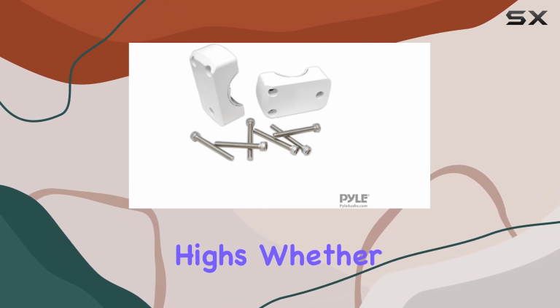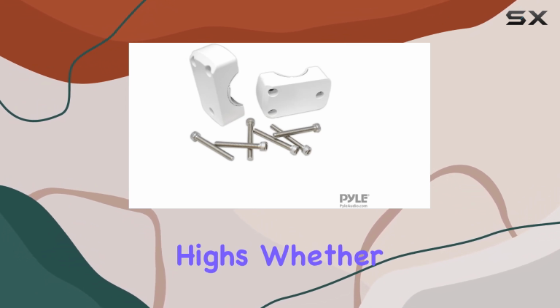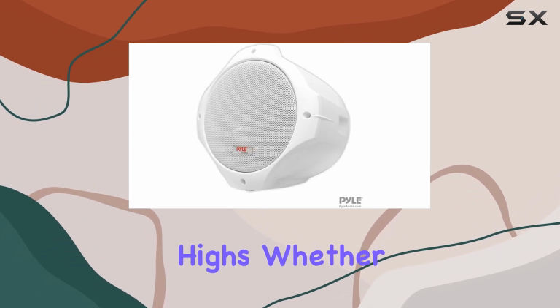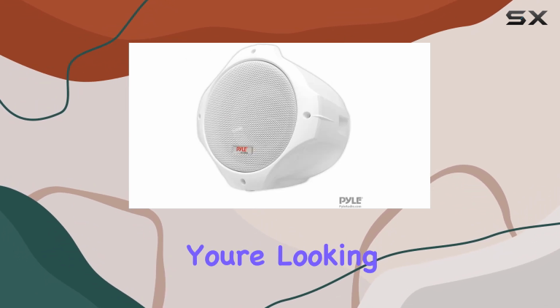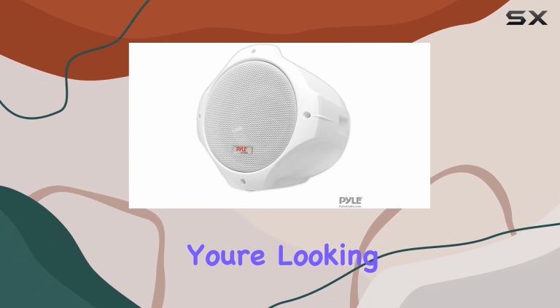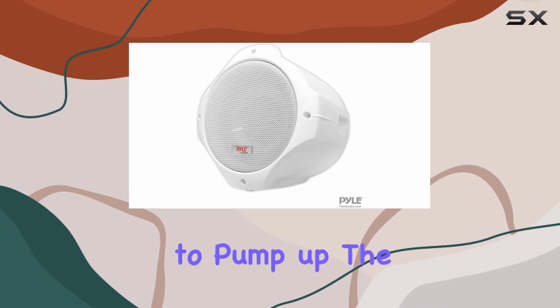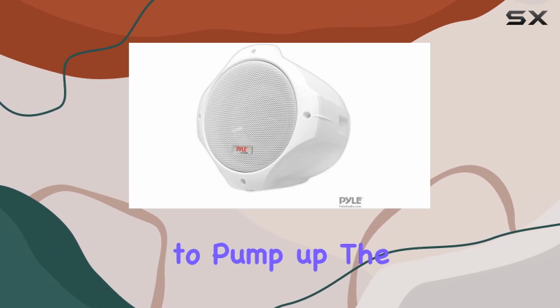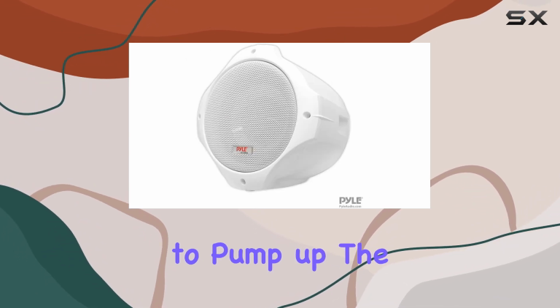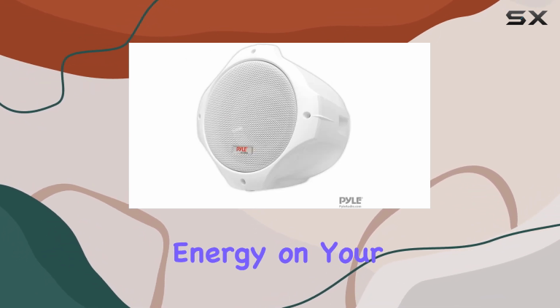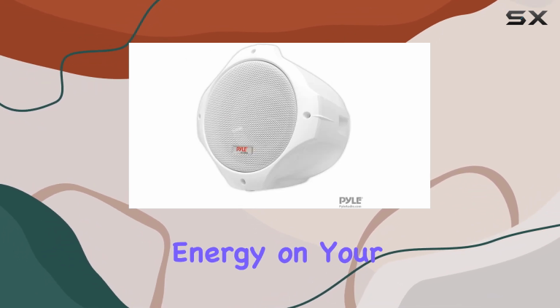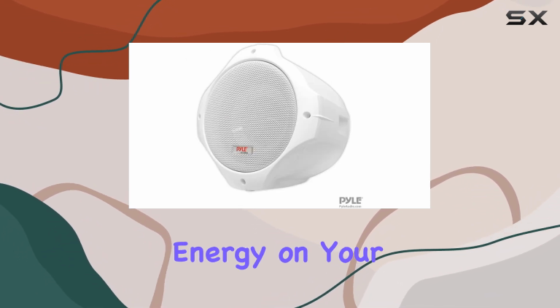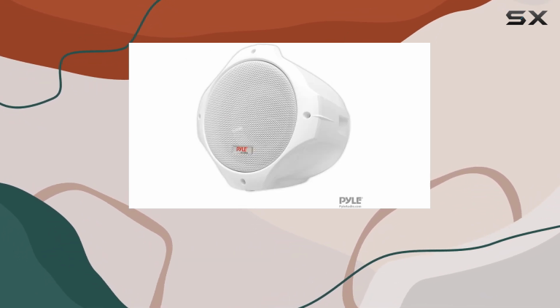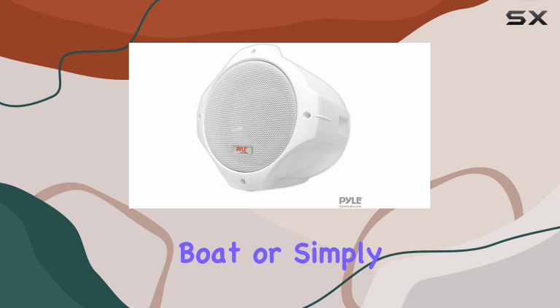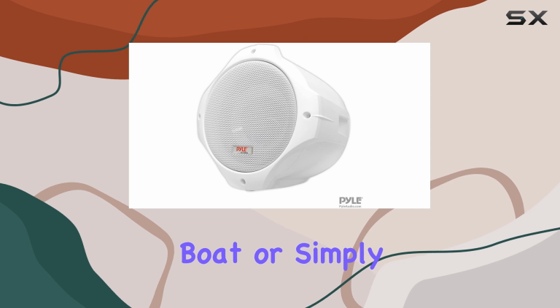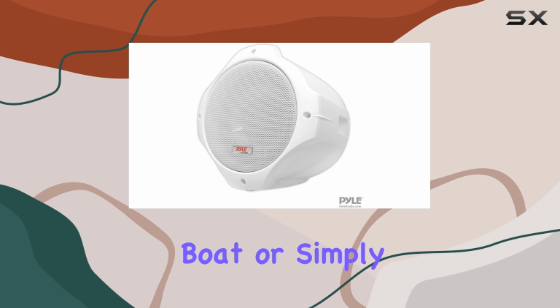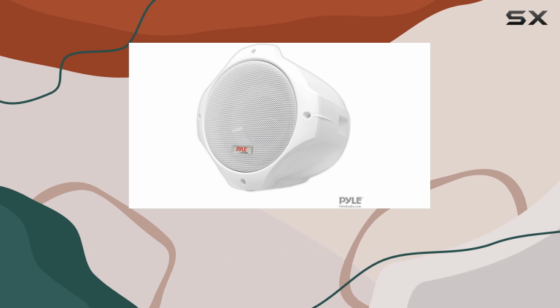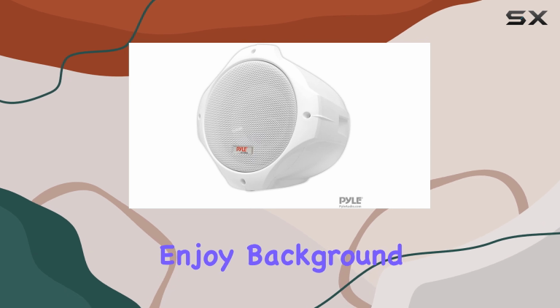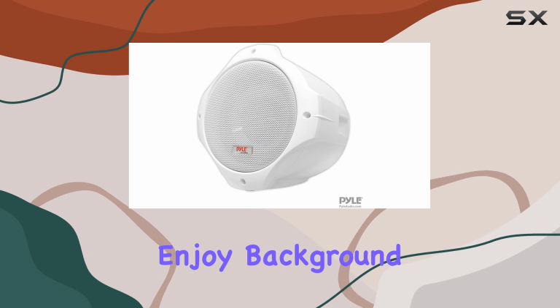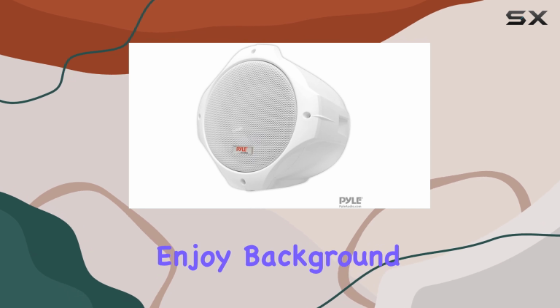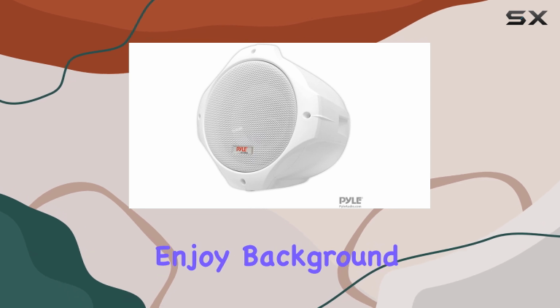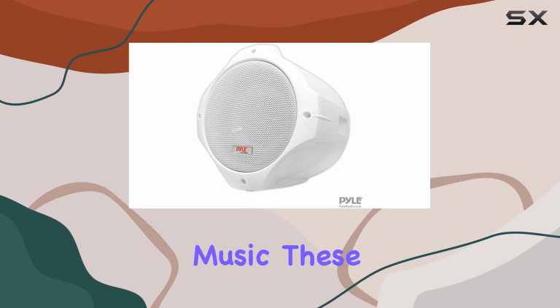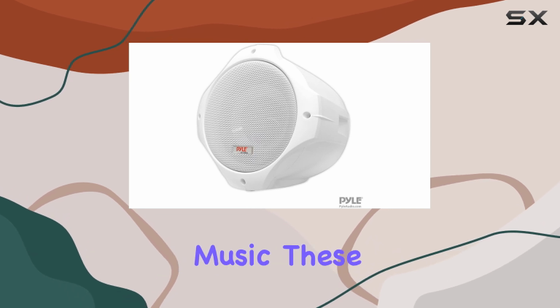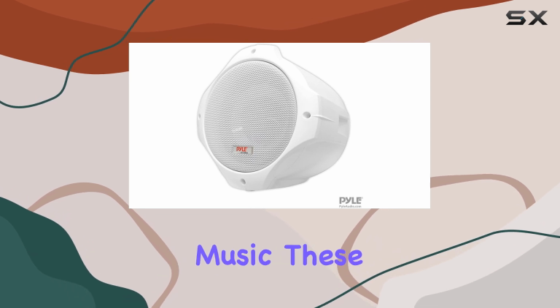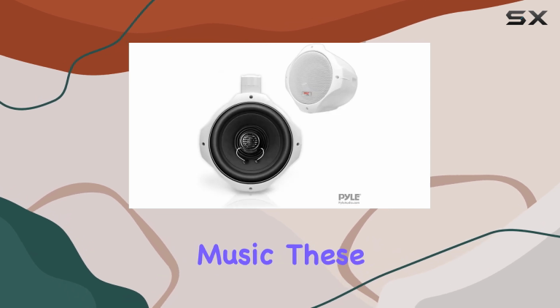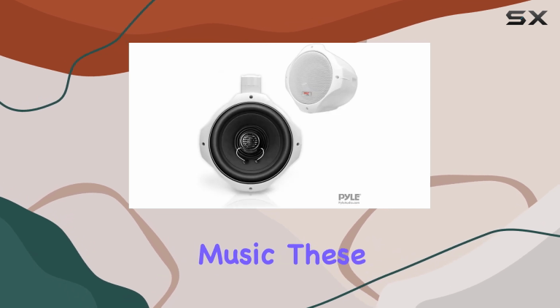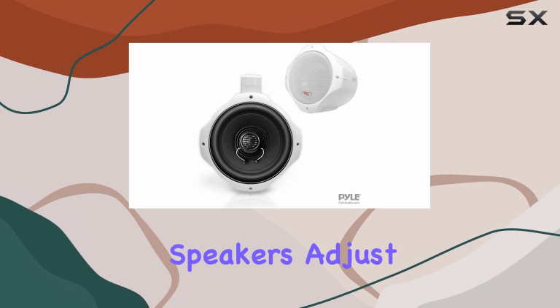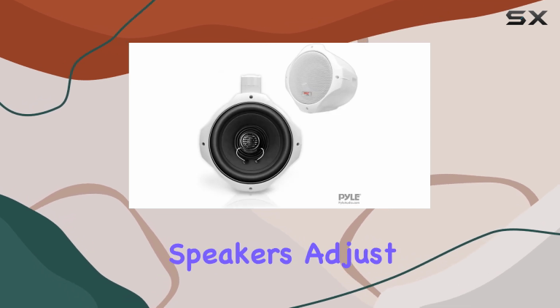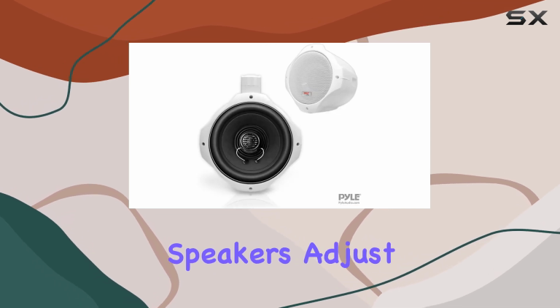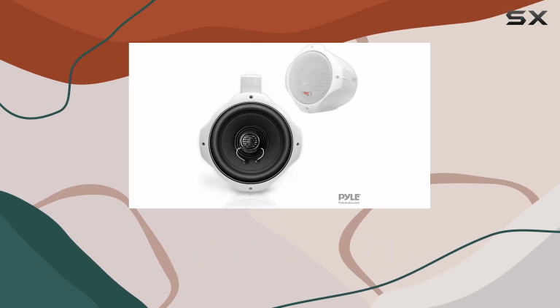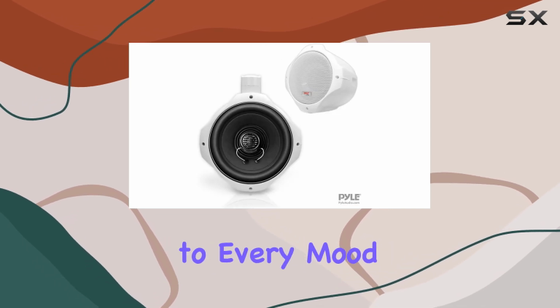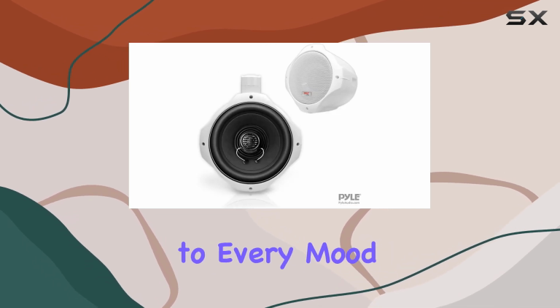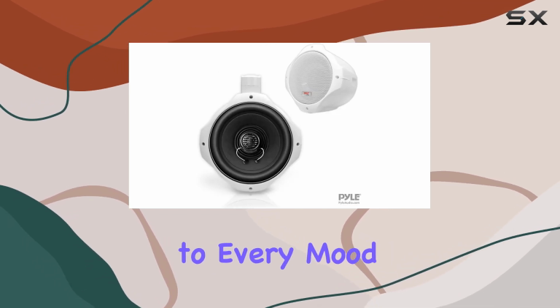Whether you're looking to pump up the energy on your boat or simply enjoy background music, these speakers adjust to every mood.